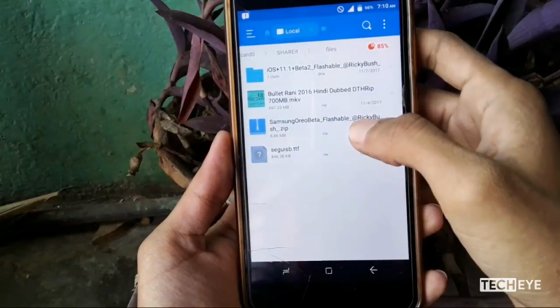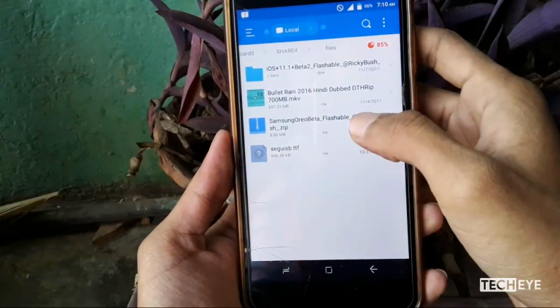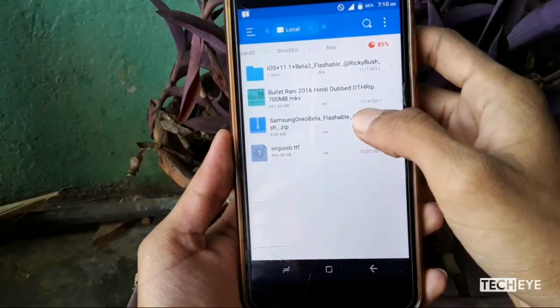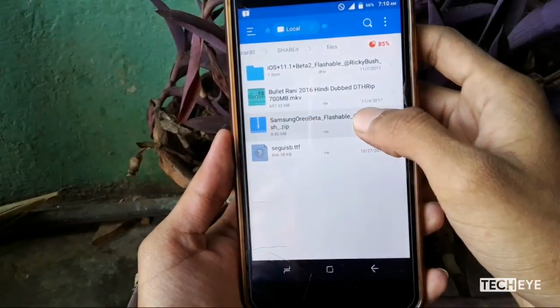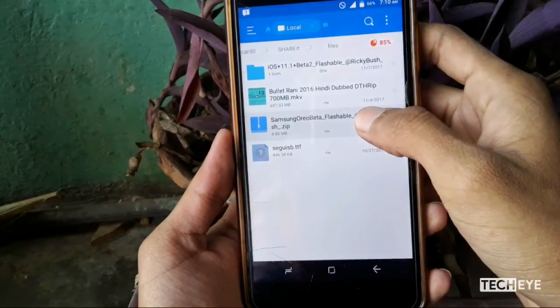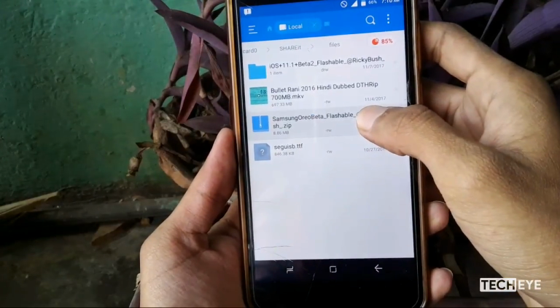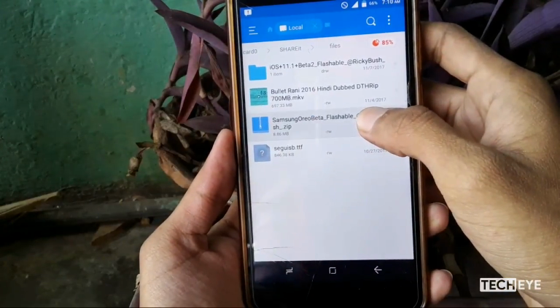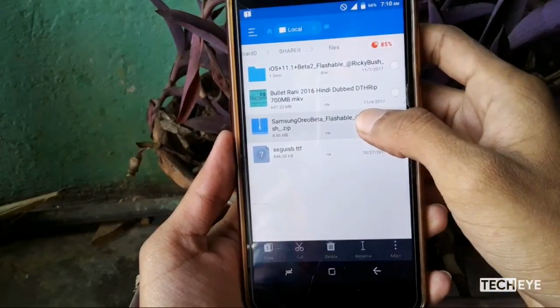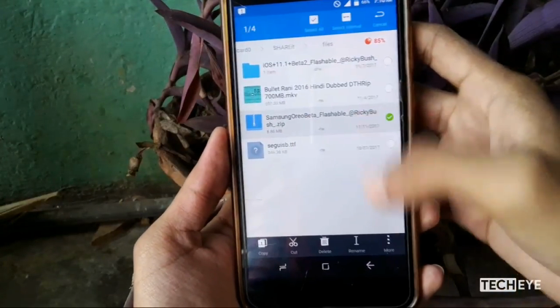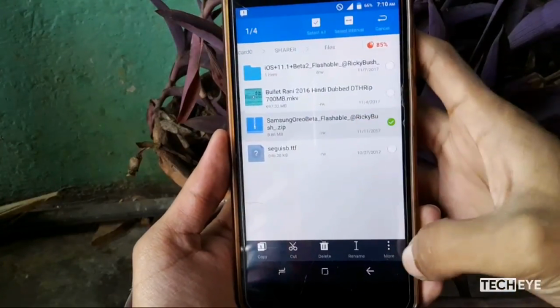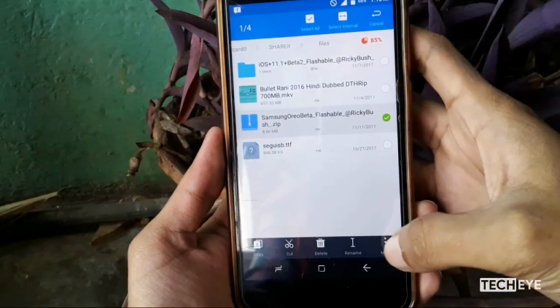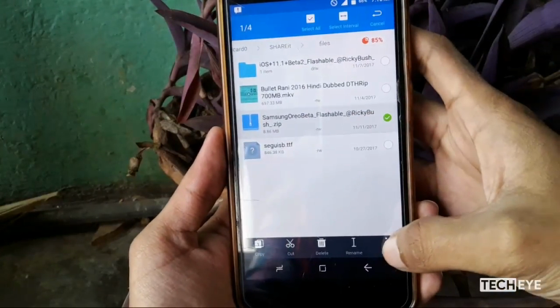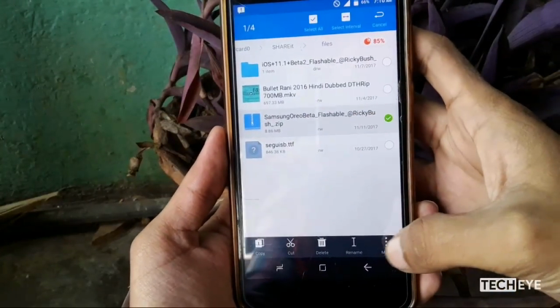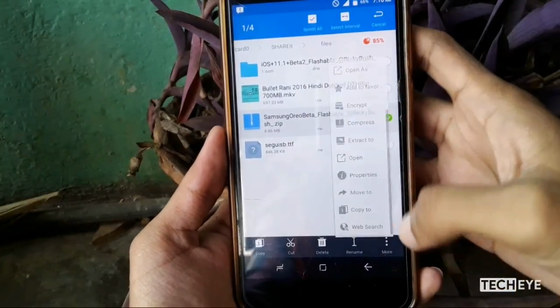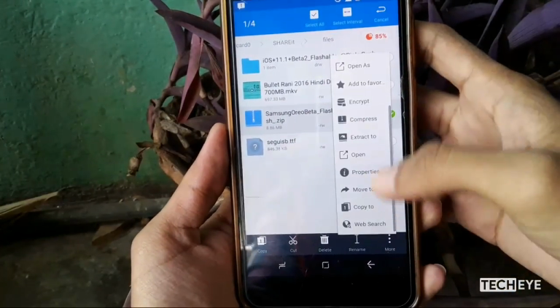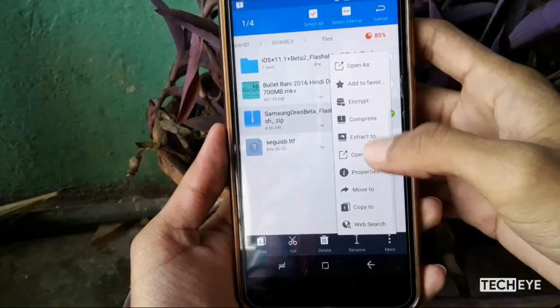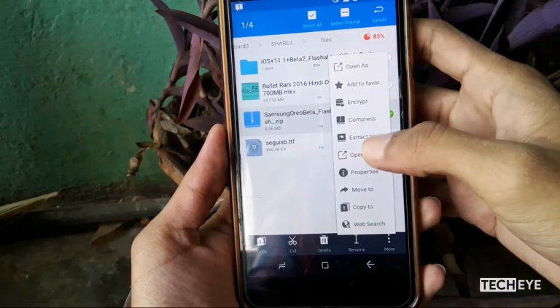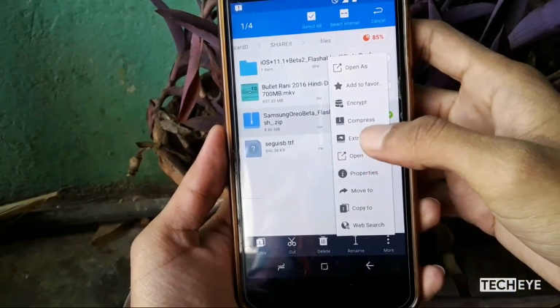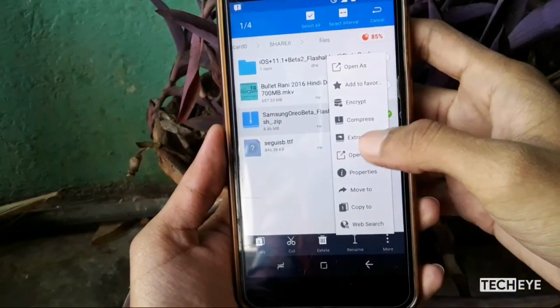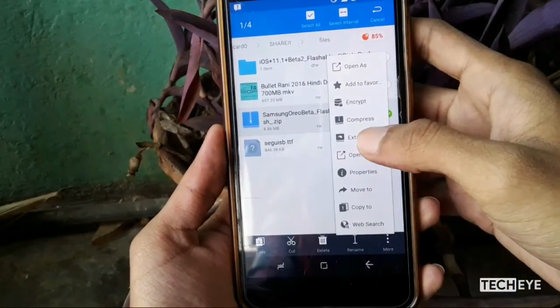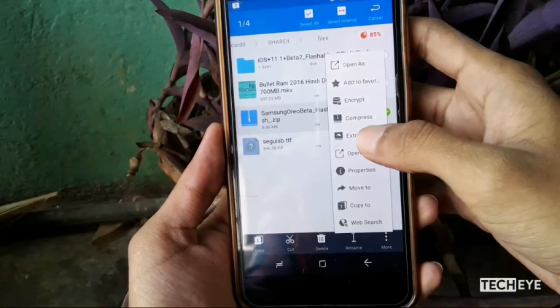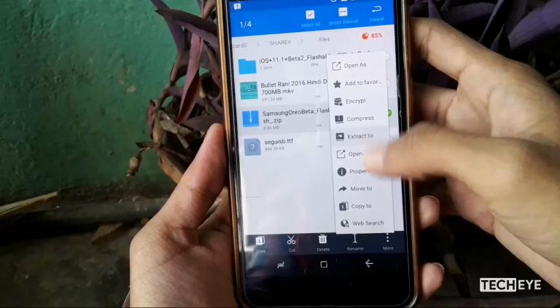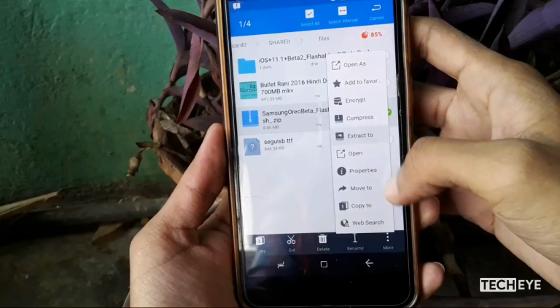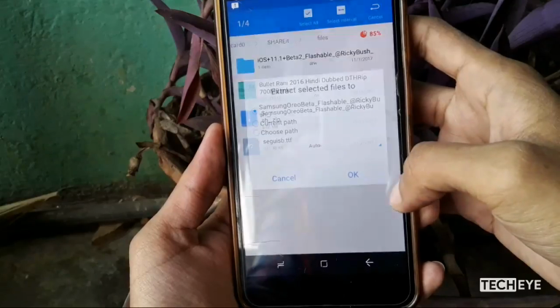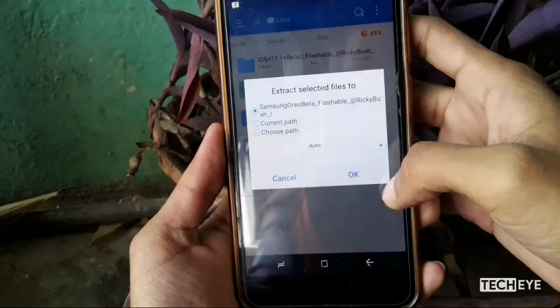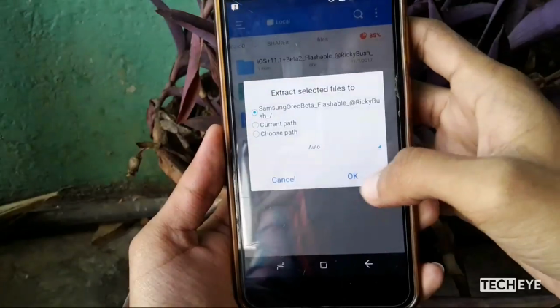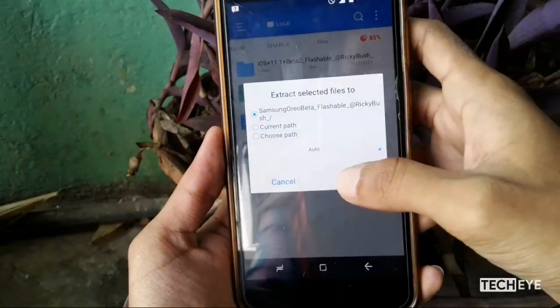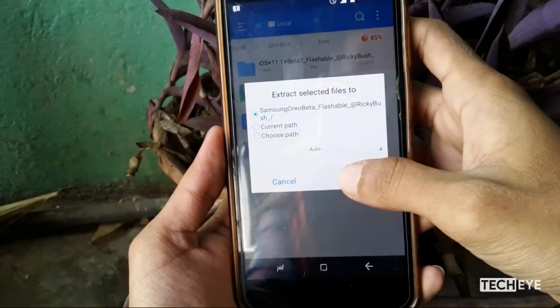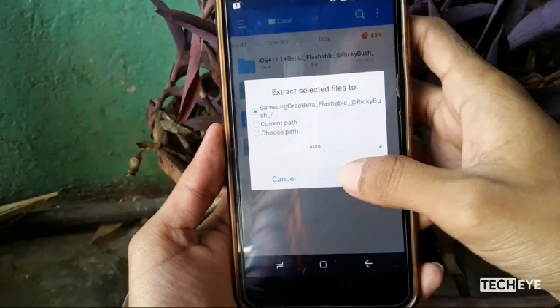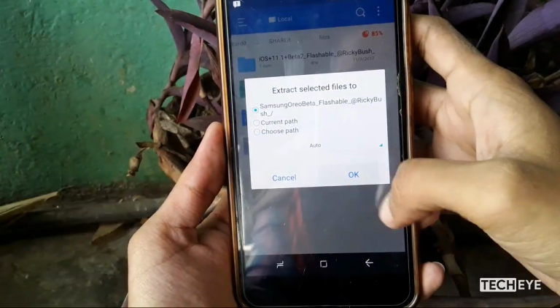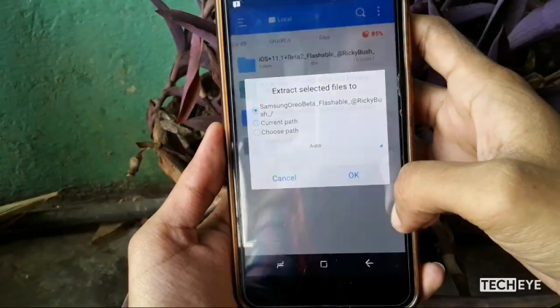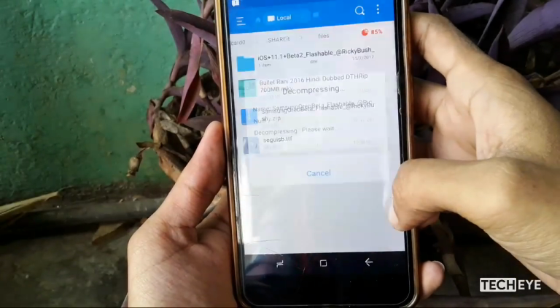First, download a flashbulz file from the link in the description and flash it if you have a custom recovery. If you don't have one, just extract it.